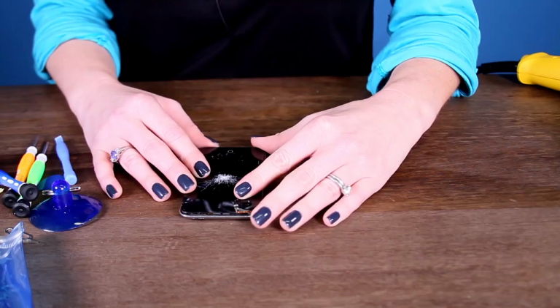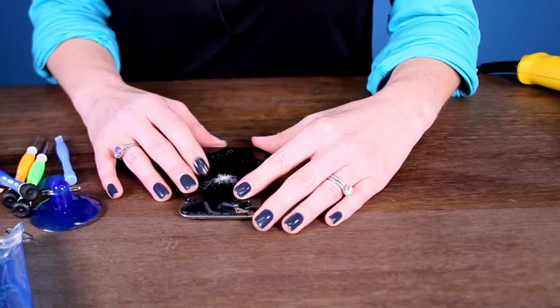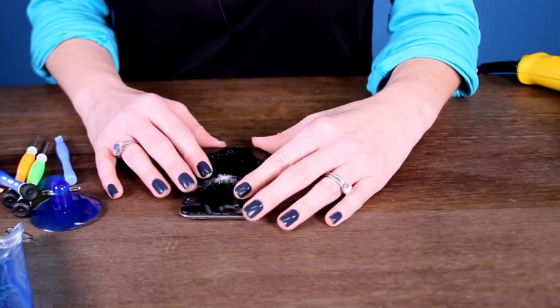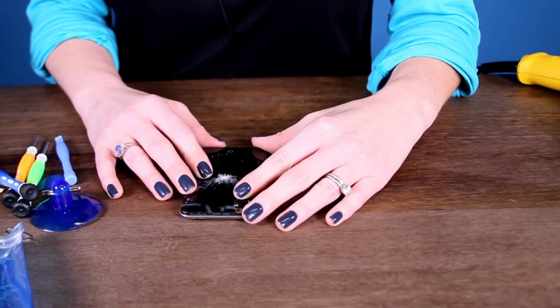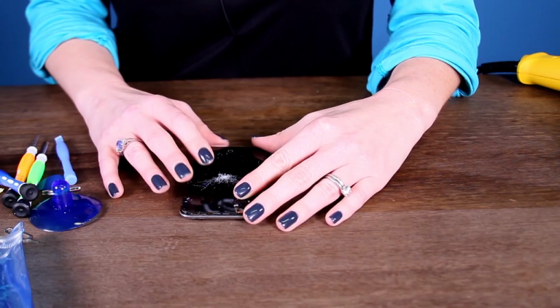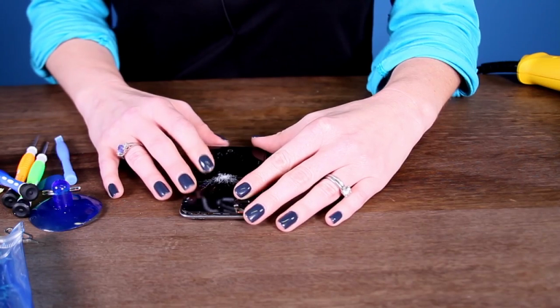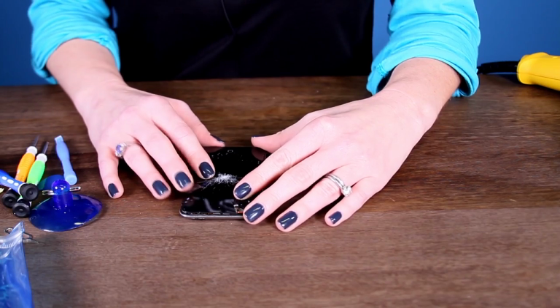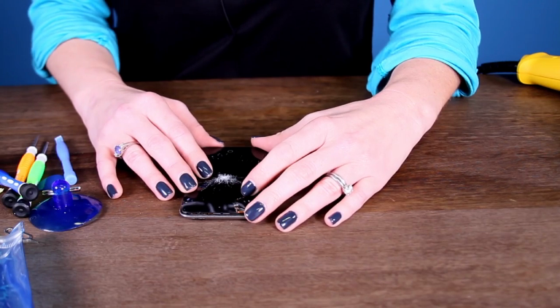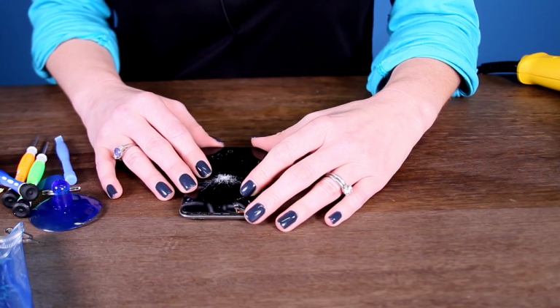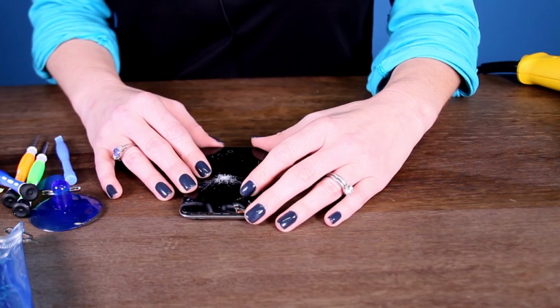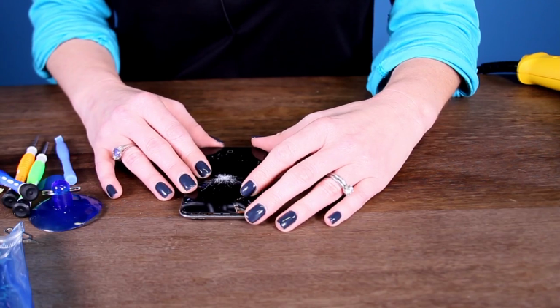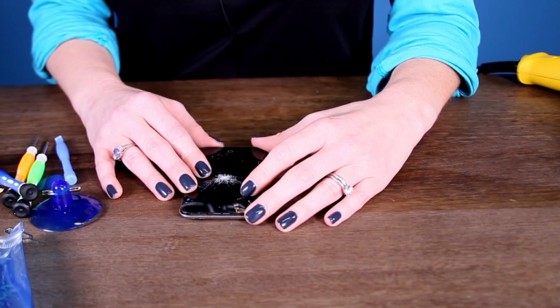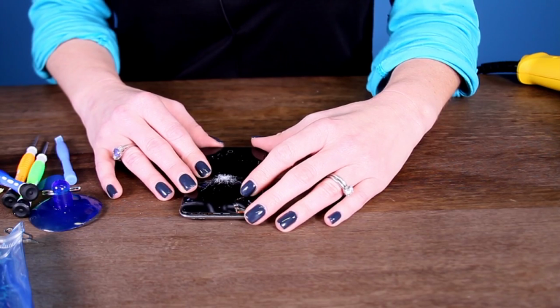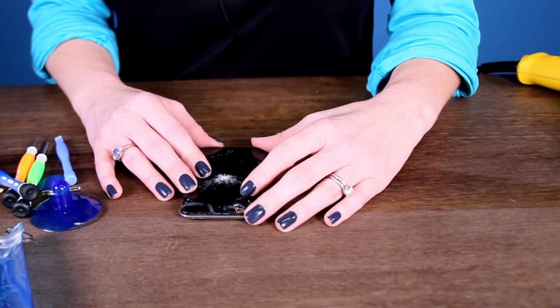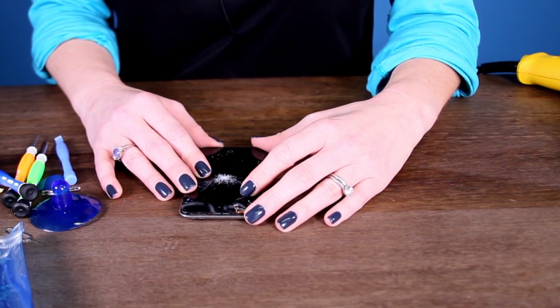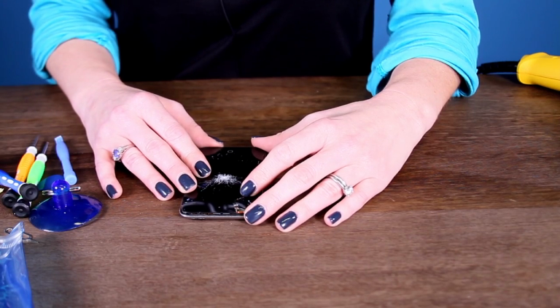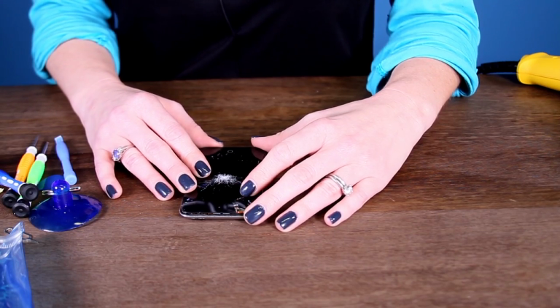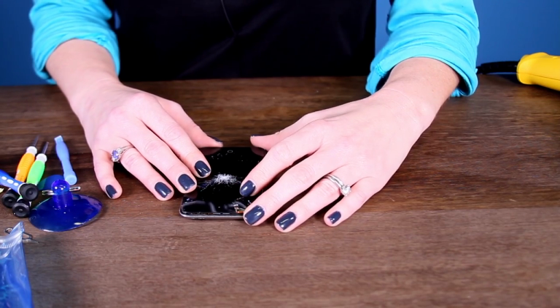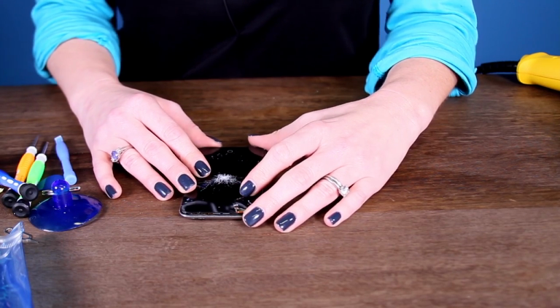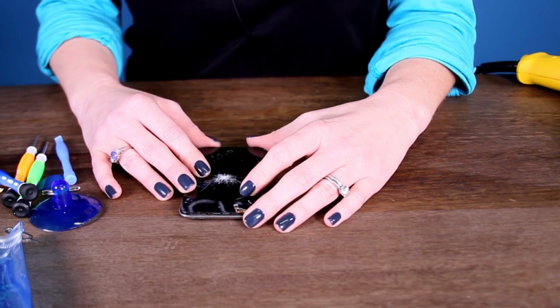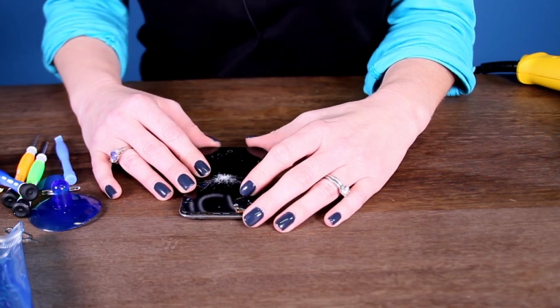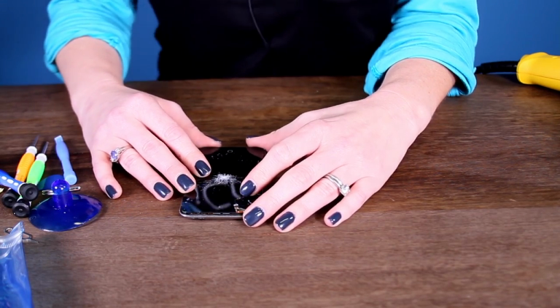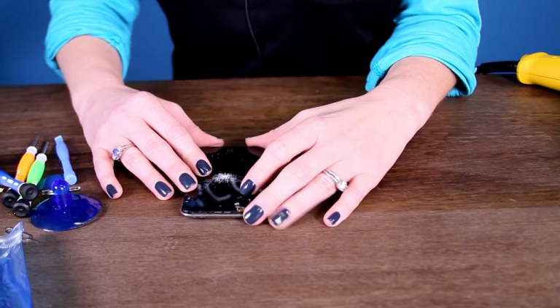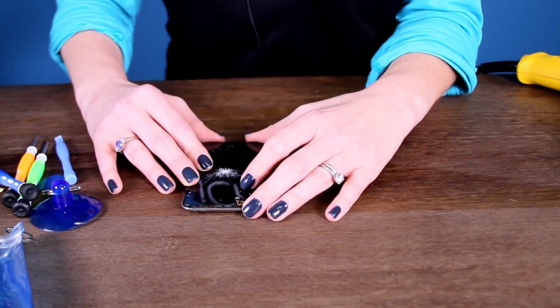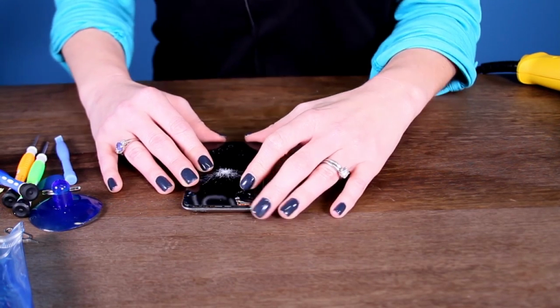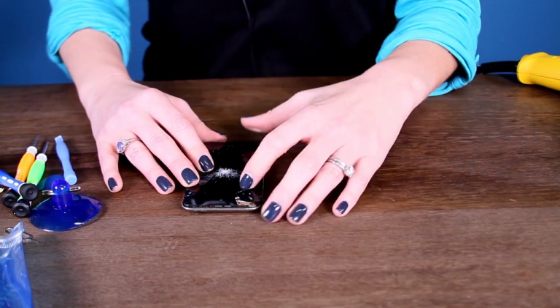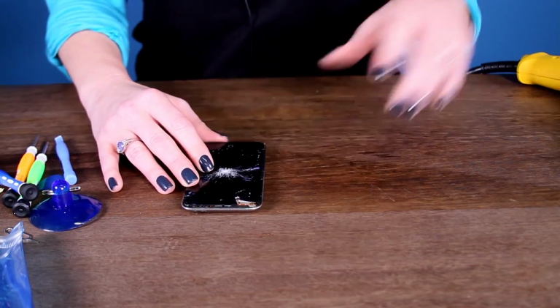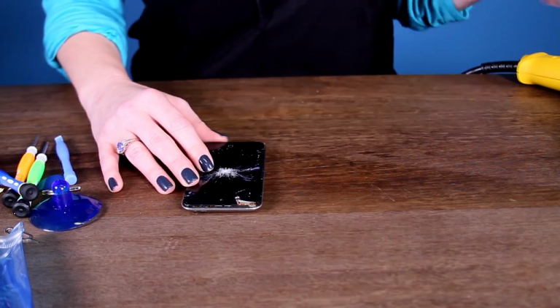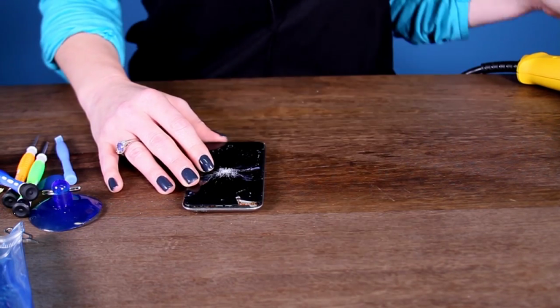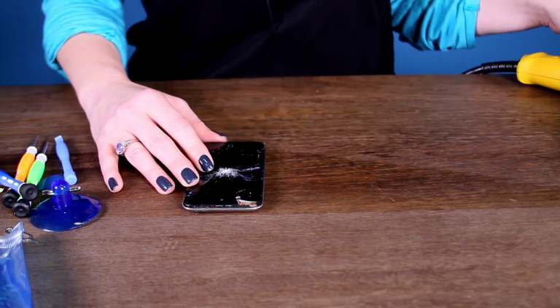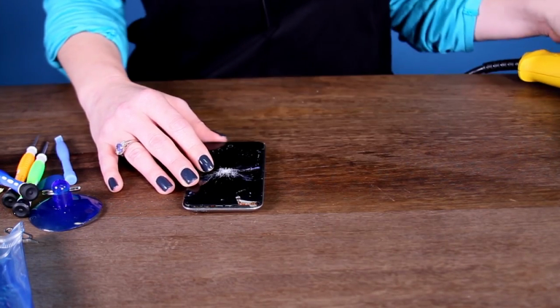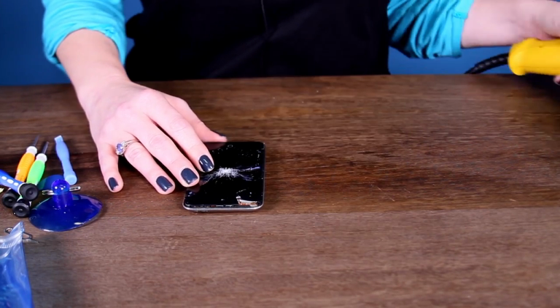Now that we've finished our pre-repair checks, we're going to begin by removing the display assembly.